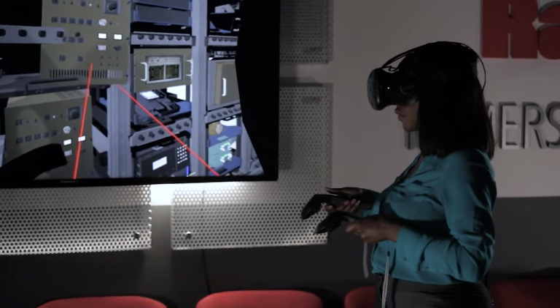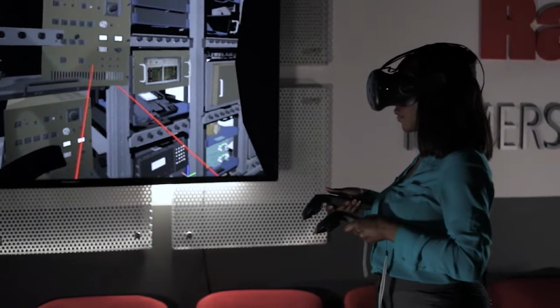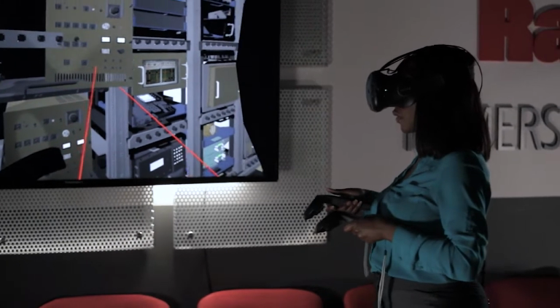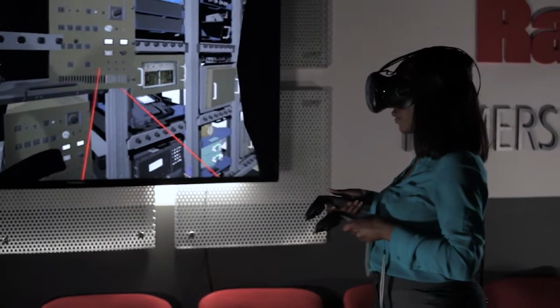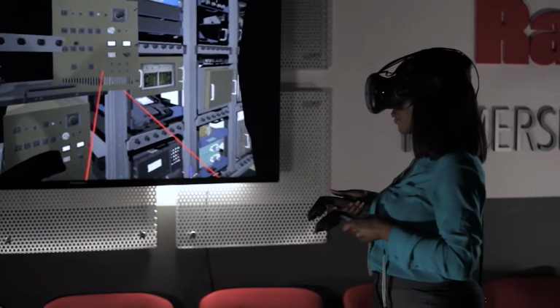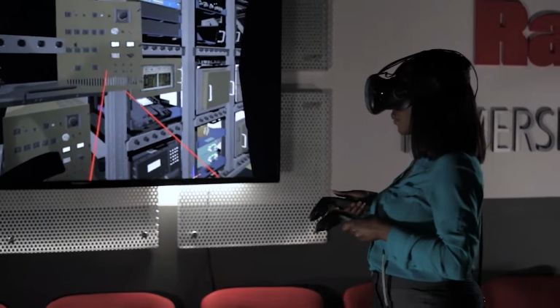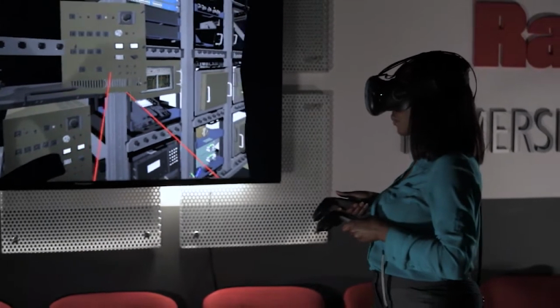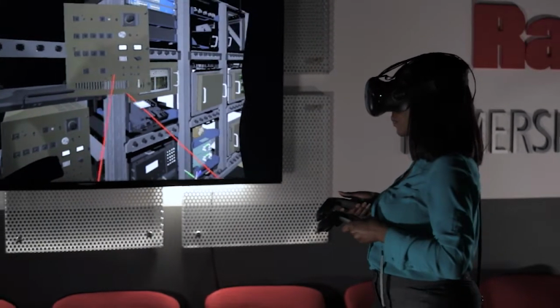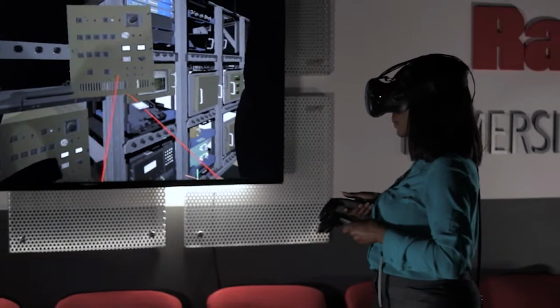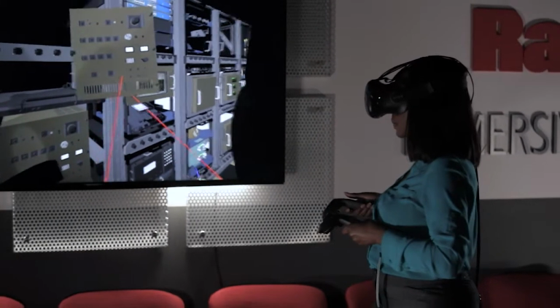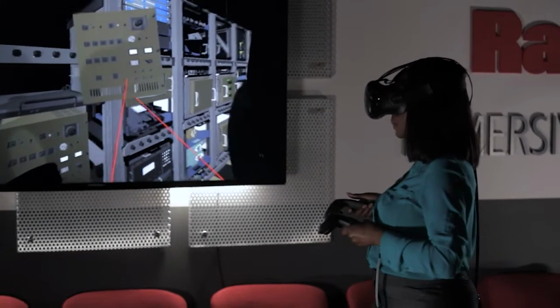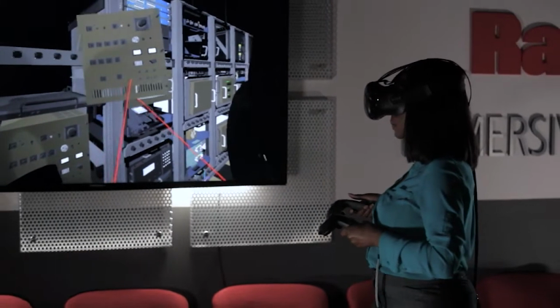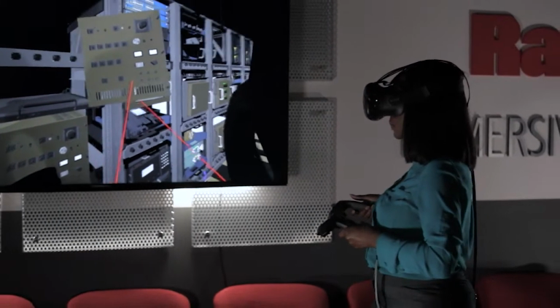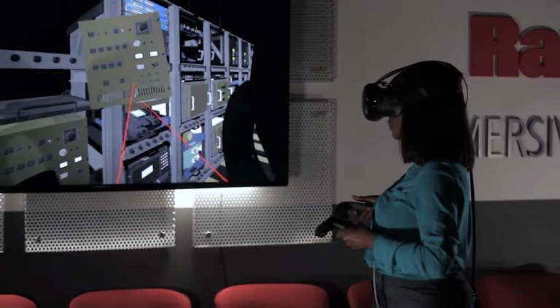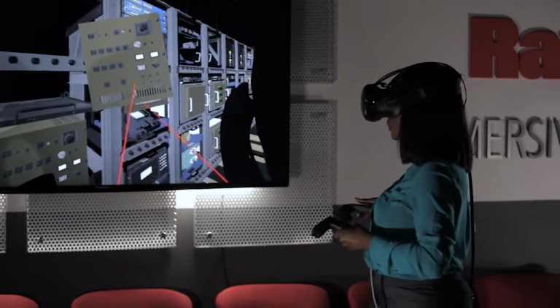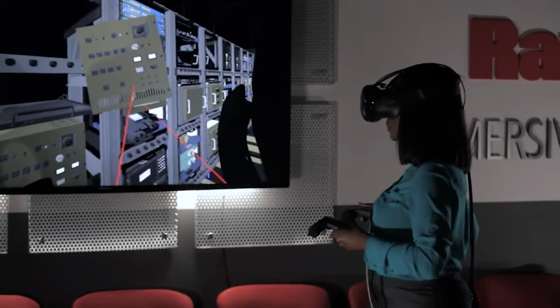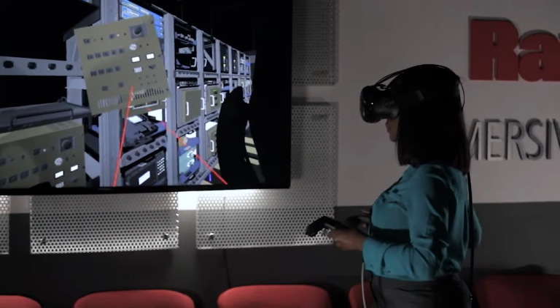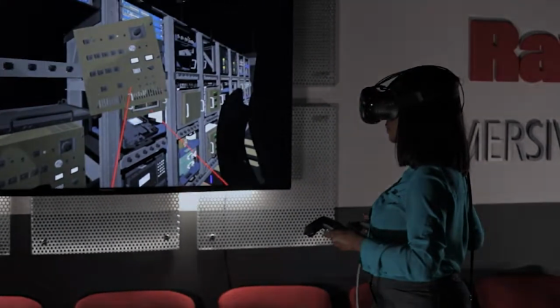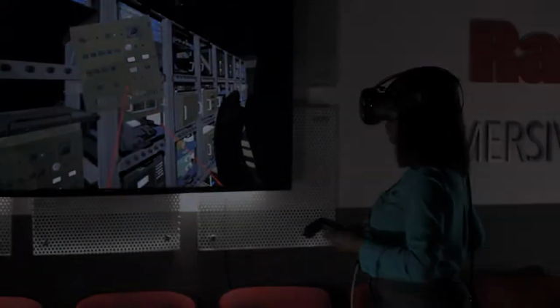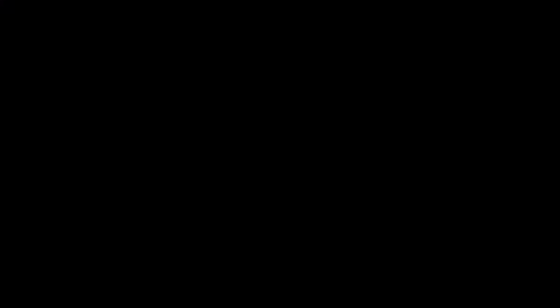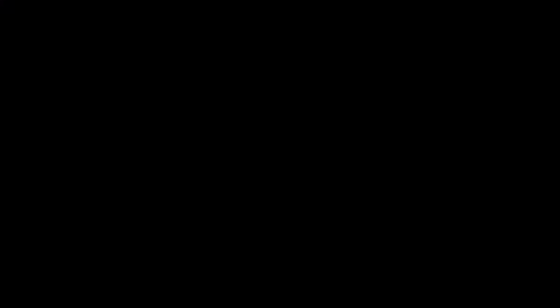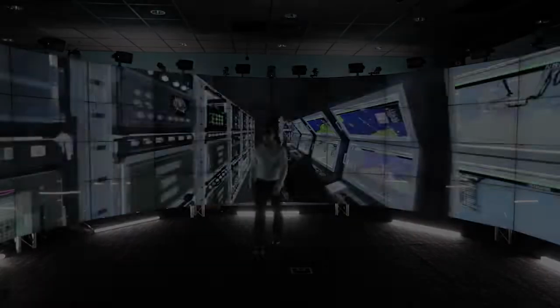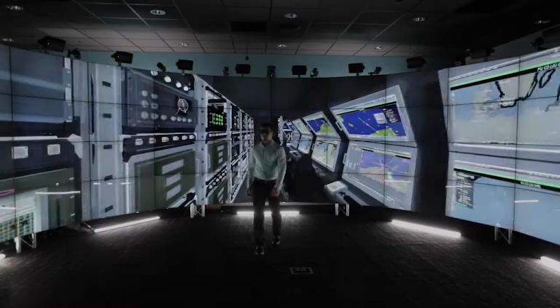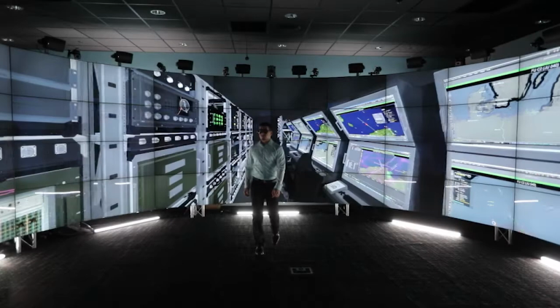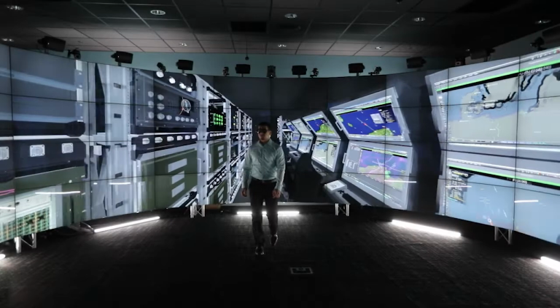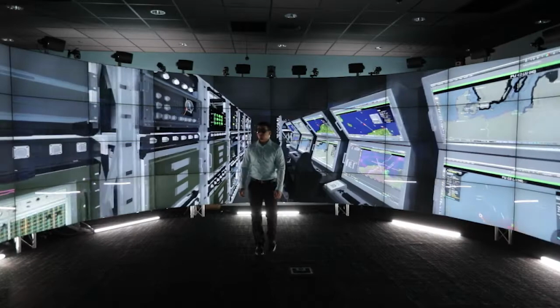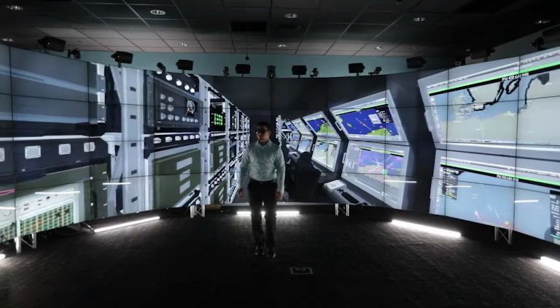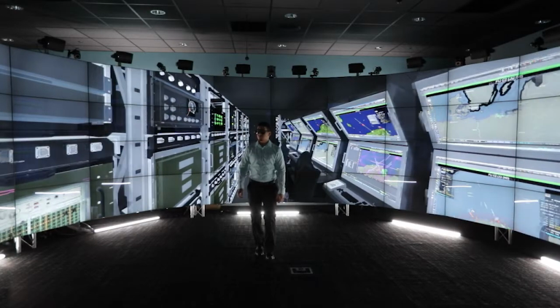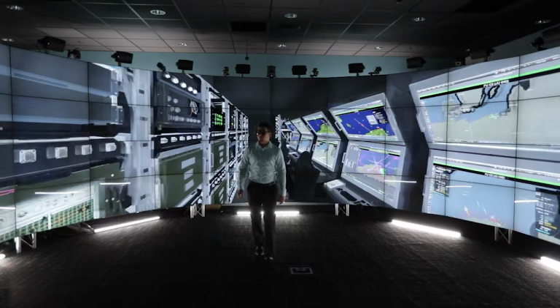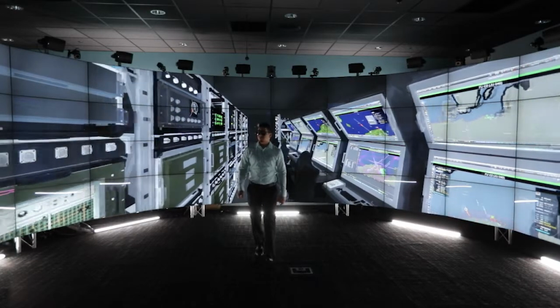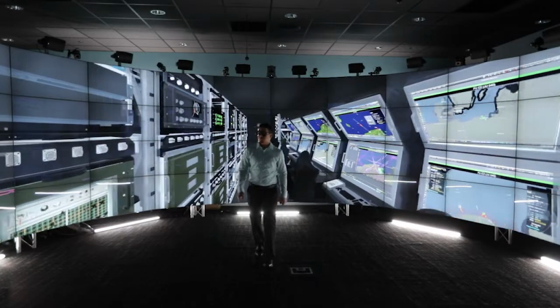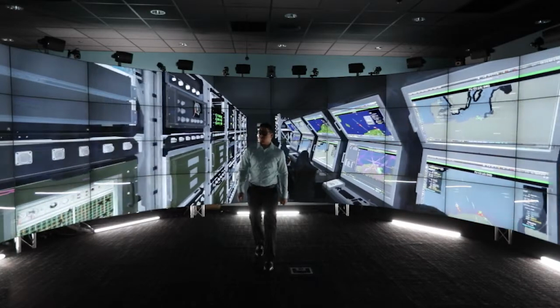The future is now. The possibilities are endless.